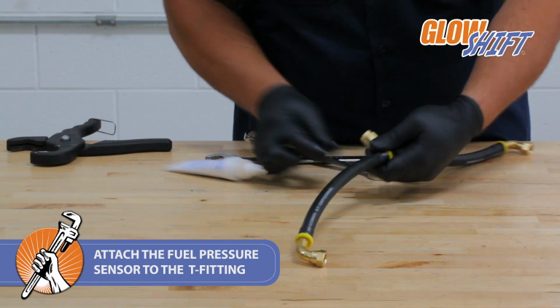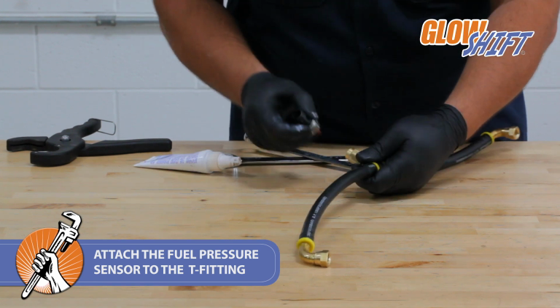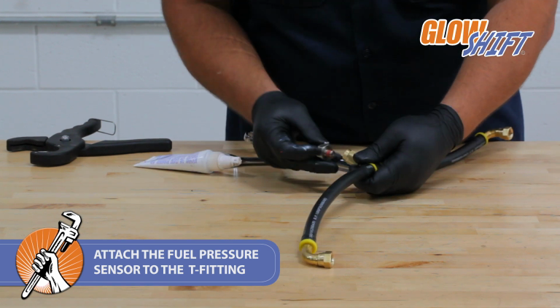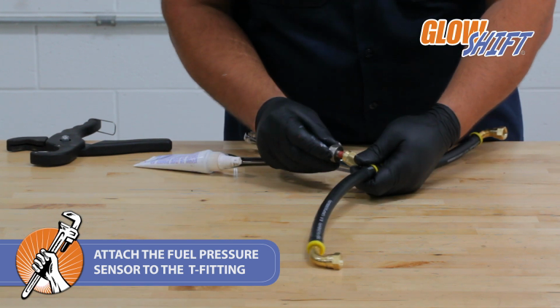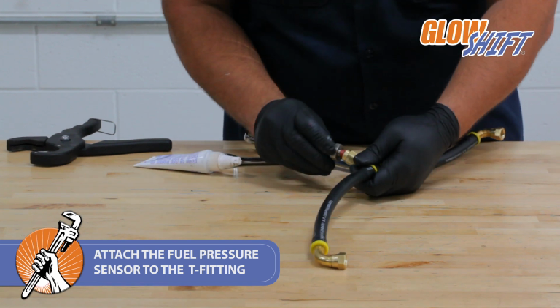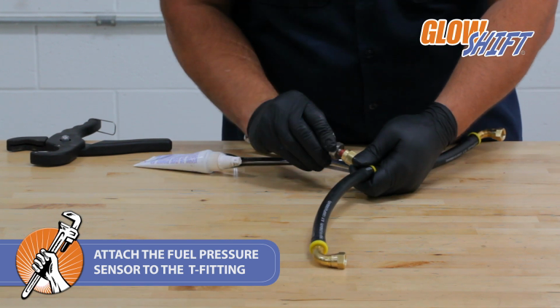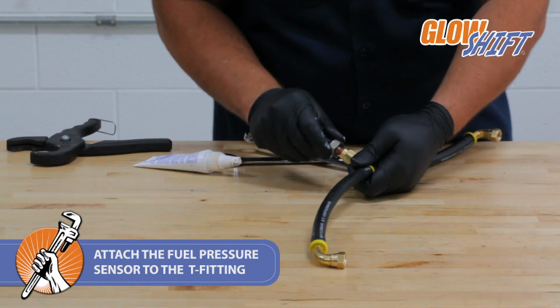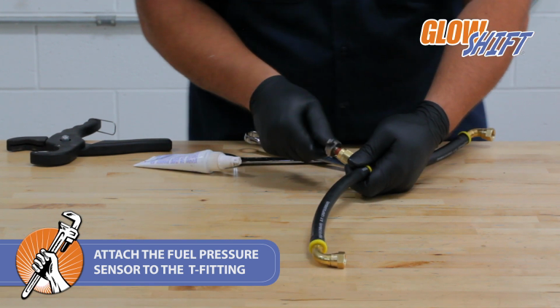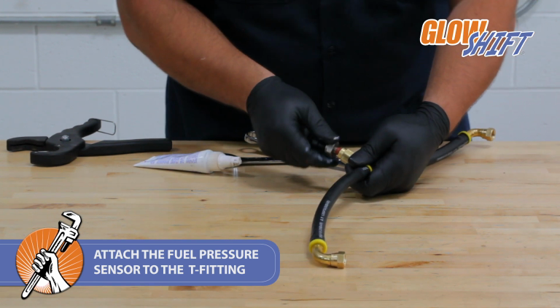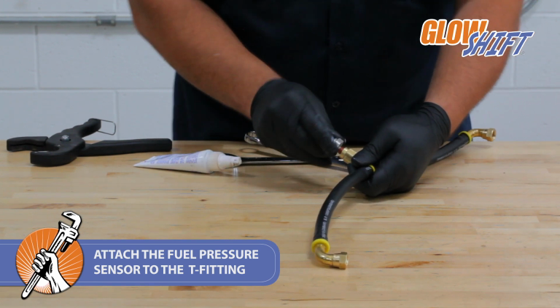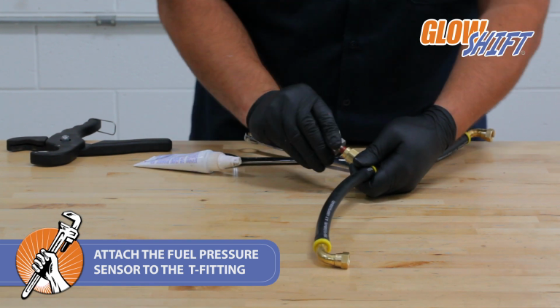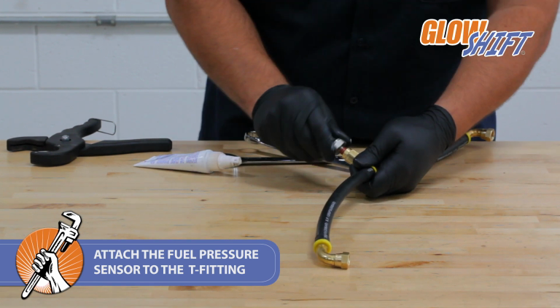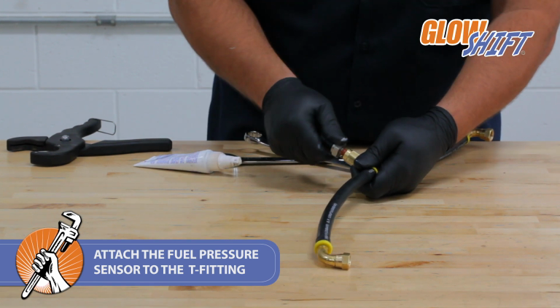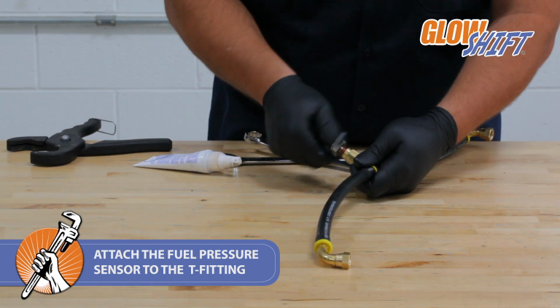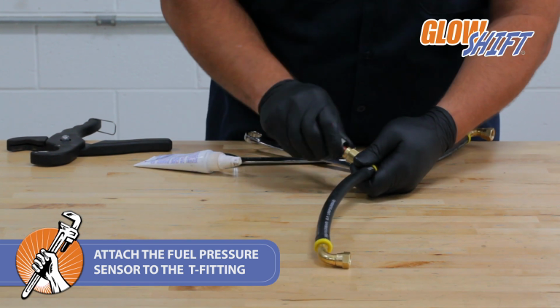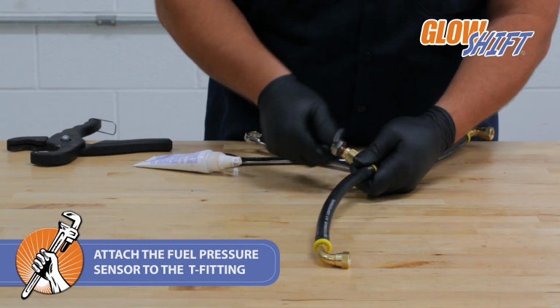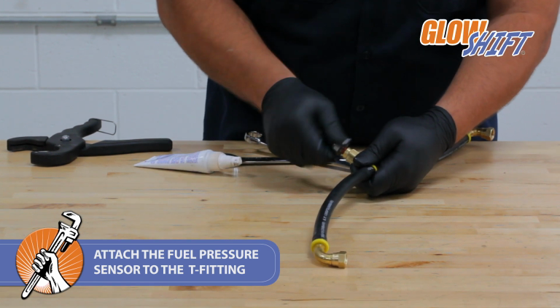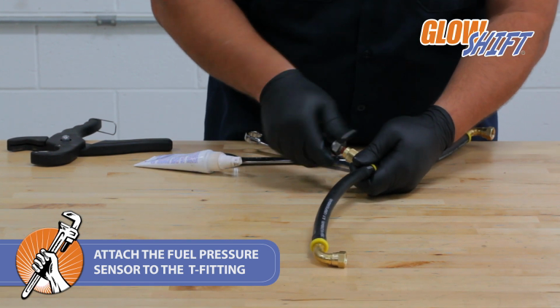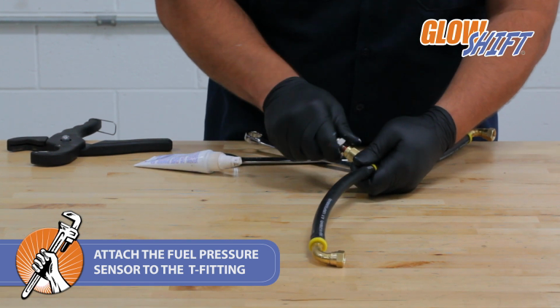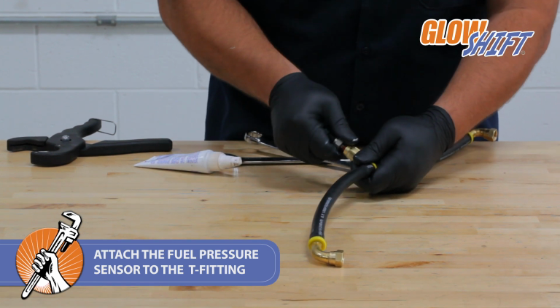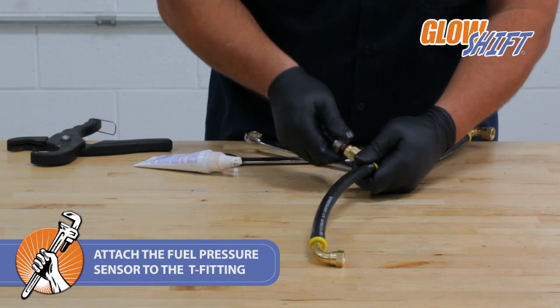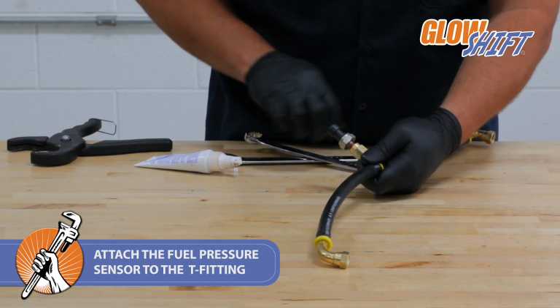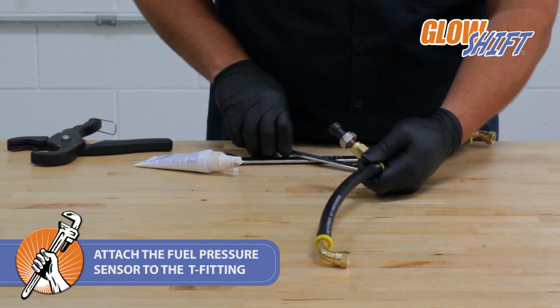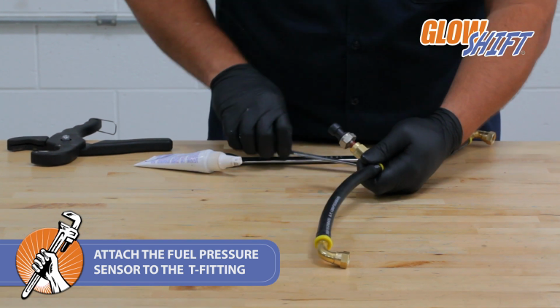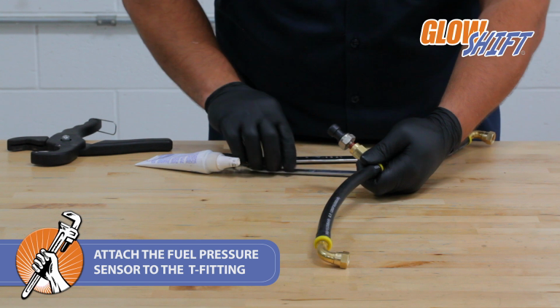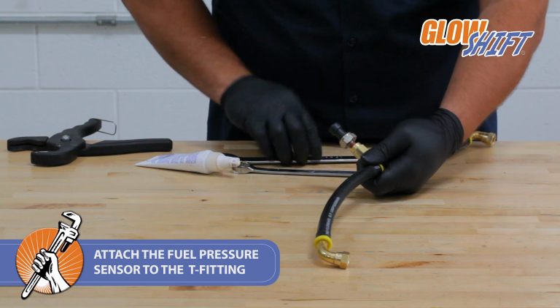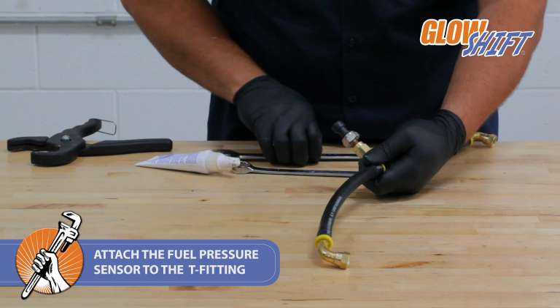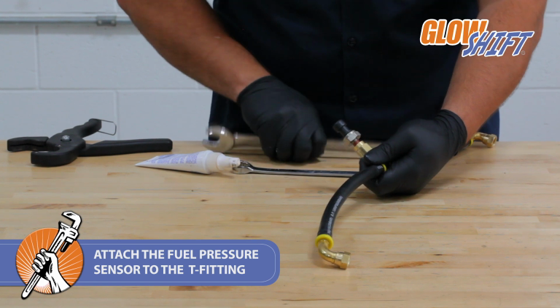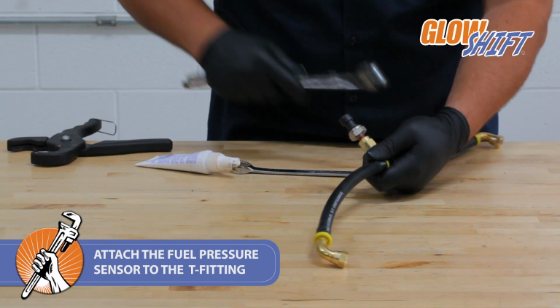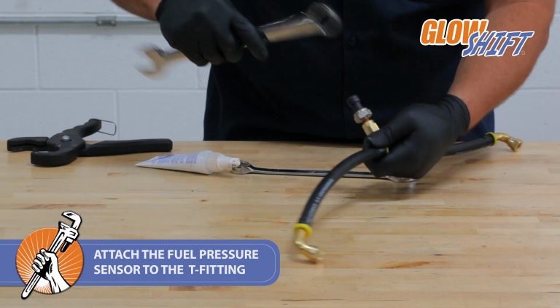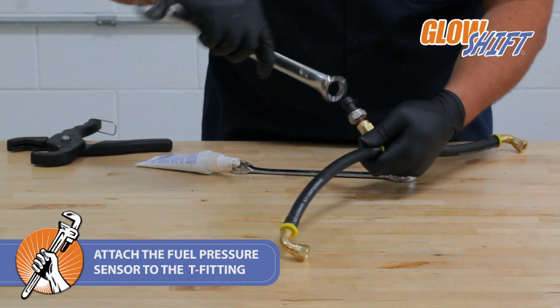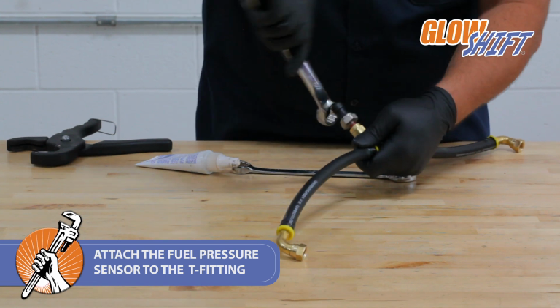Next, install the fuel pressure sensor onto the T-fitting using a 22mm wrench to tighten.